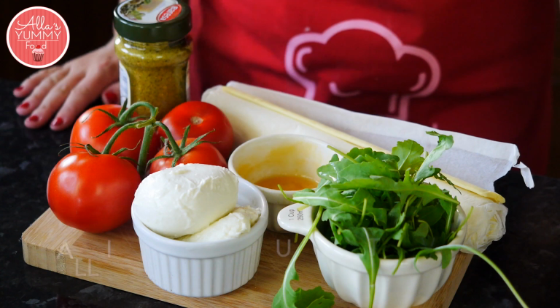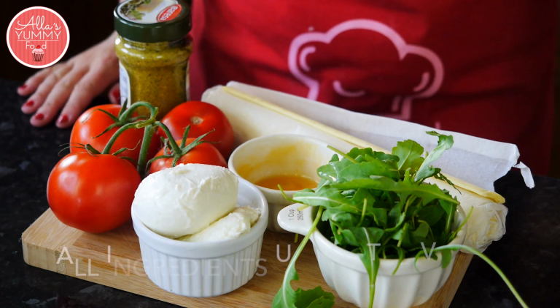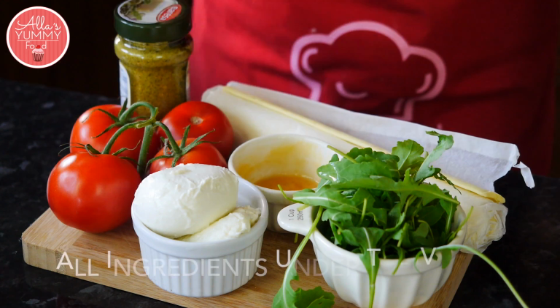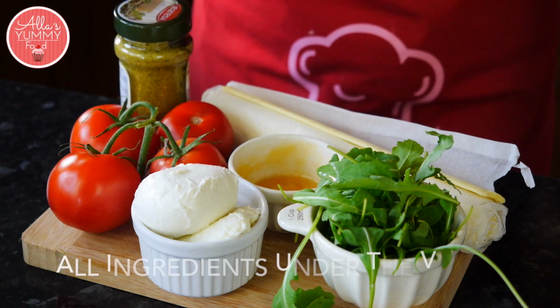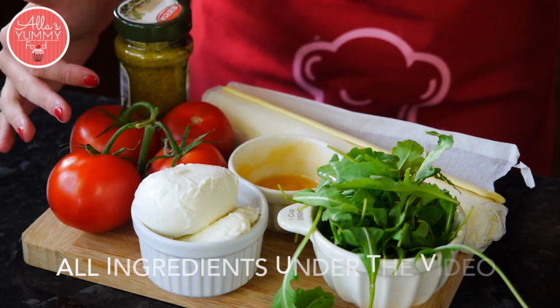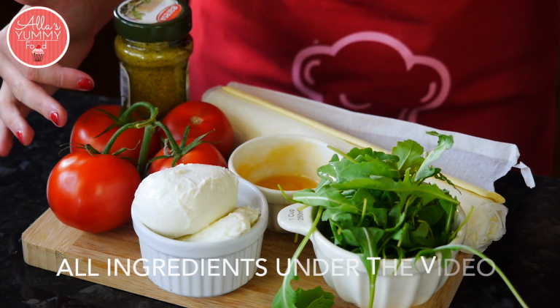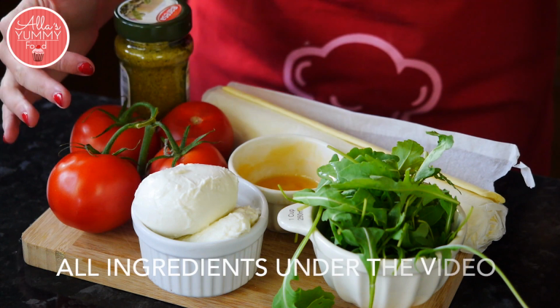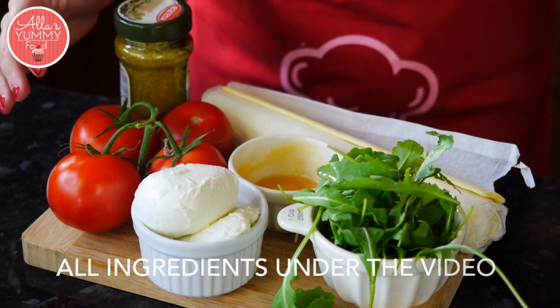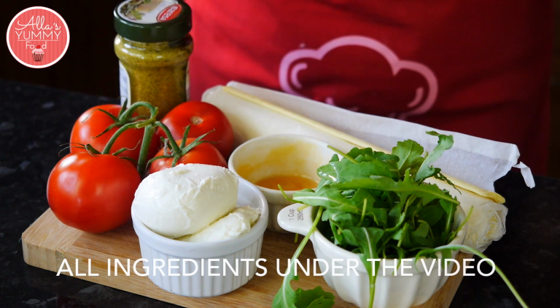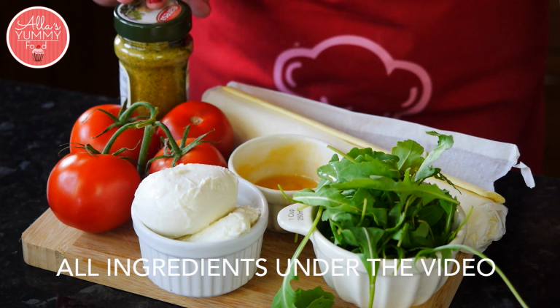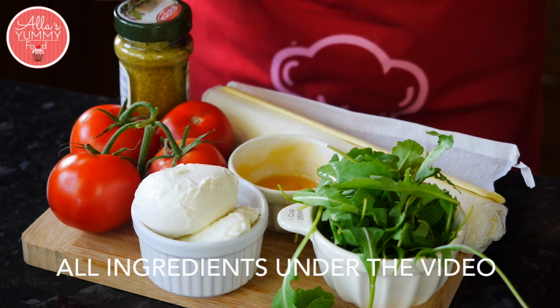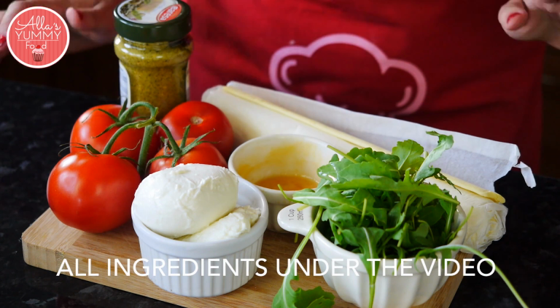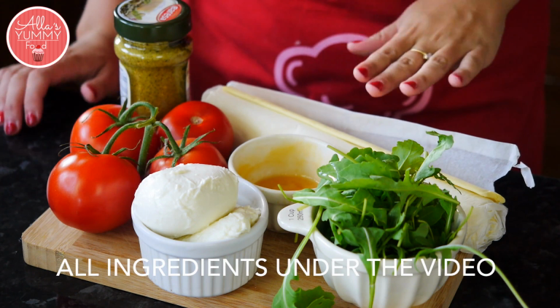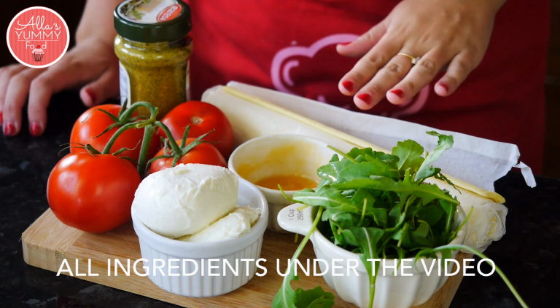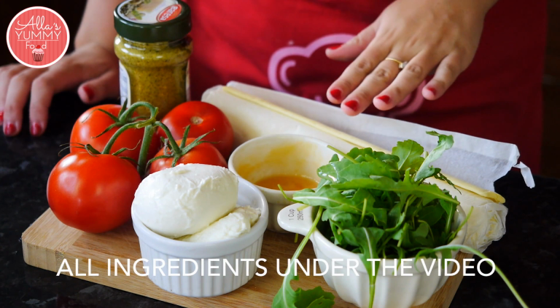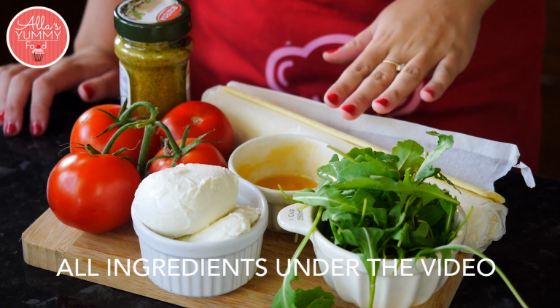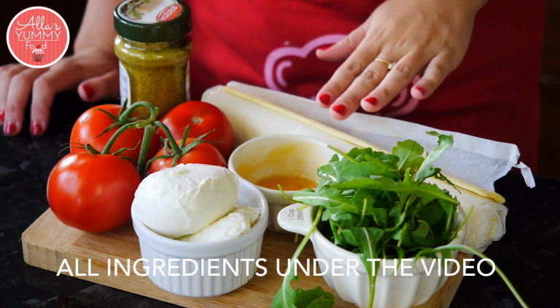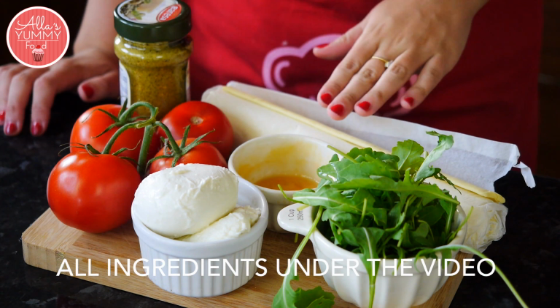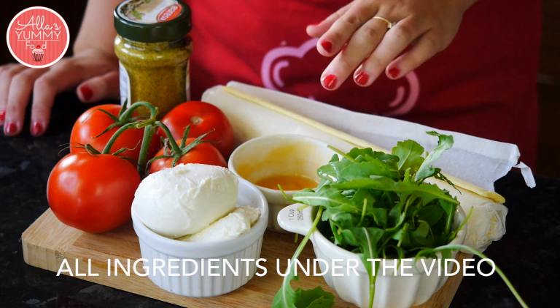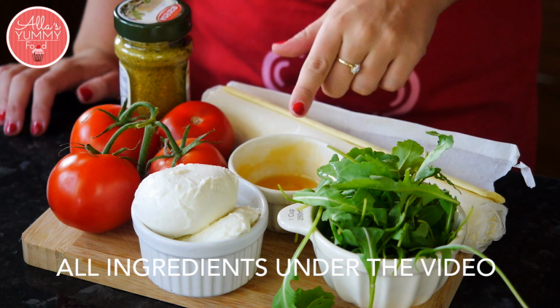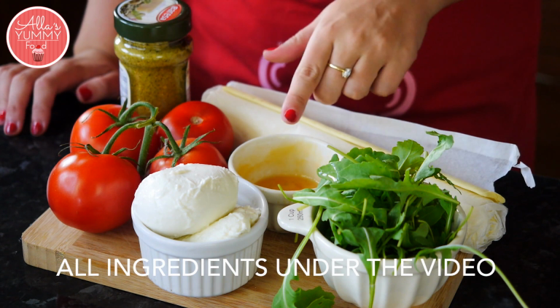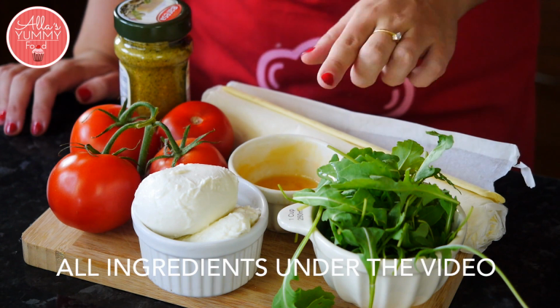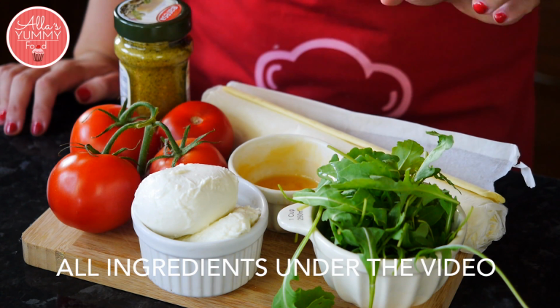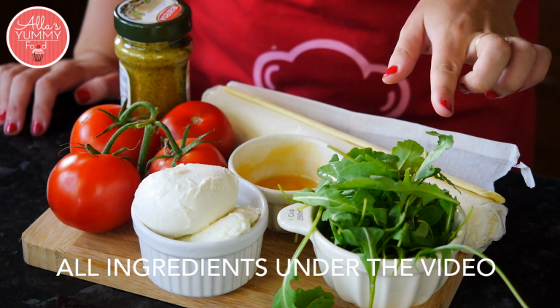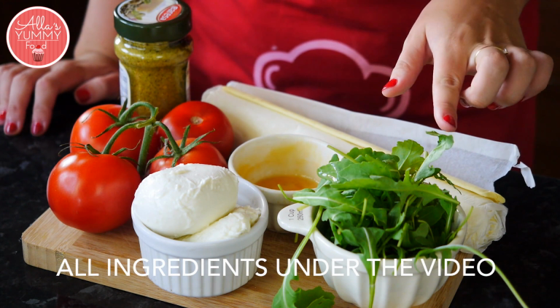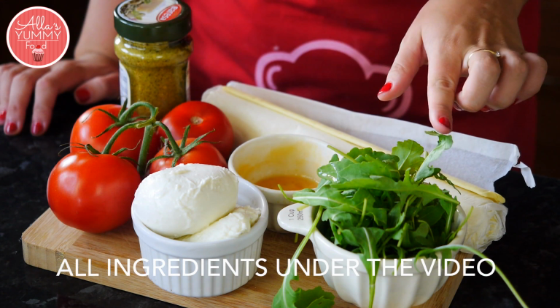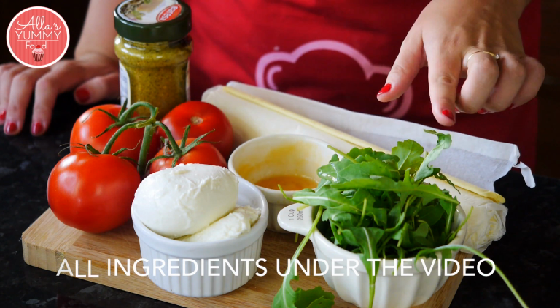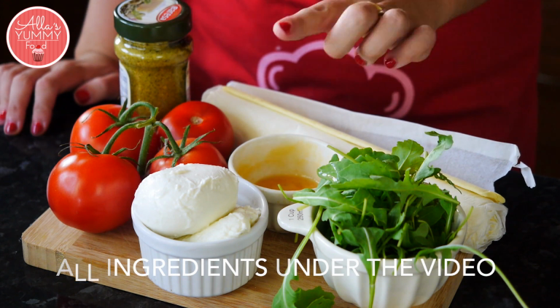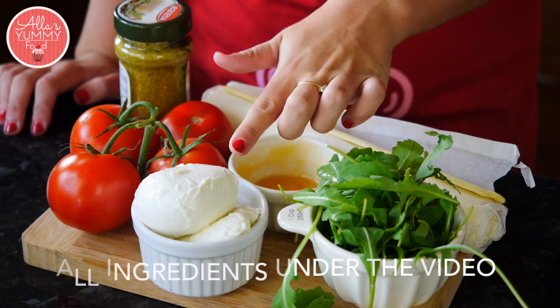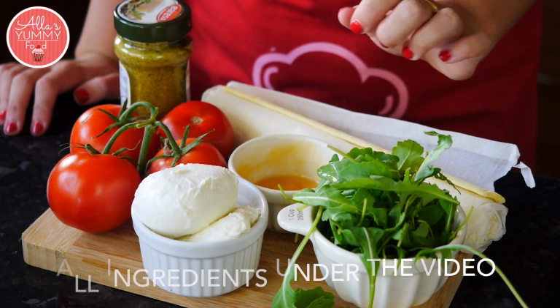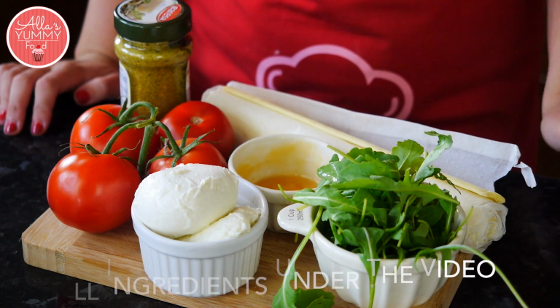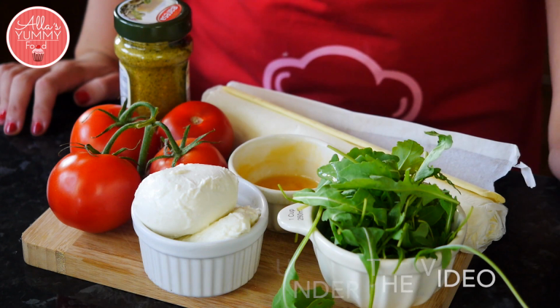We are going to need fresh tomatoes, pesto, one puff pastry sheet, egg wash, fresh rocket, and mozzarella.